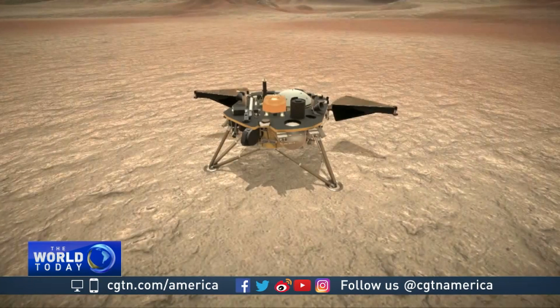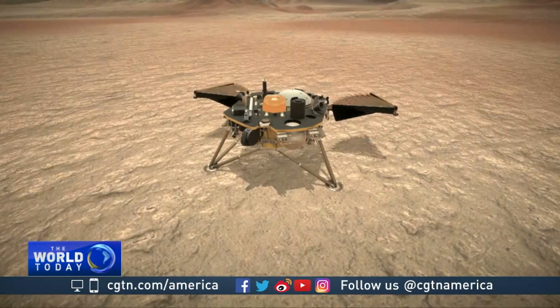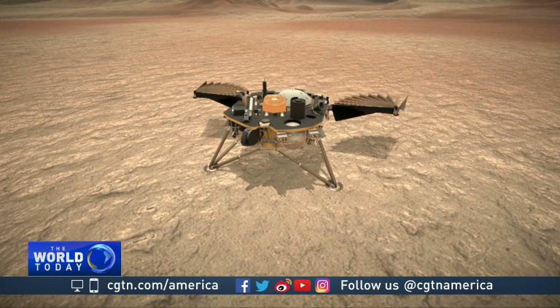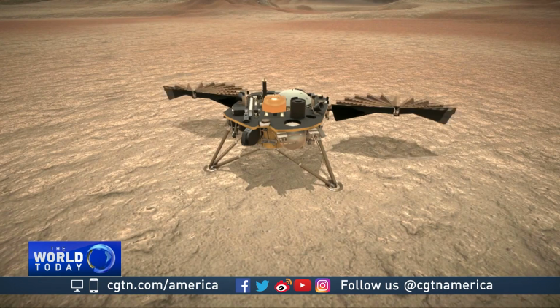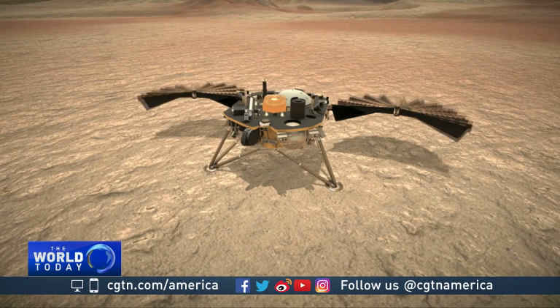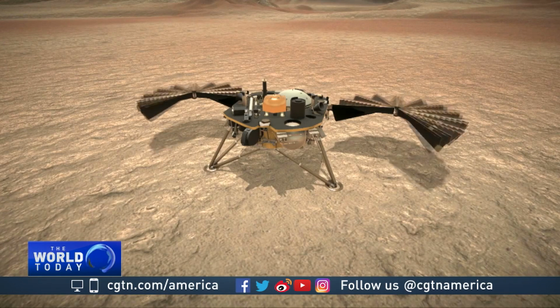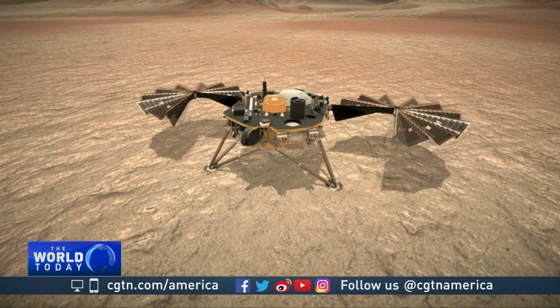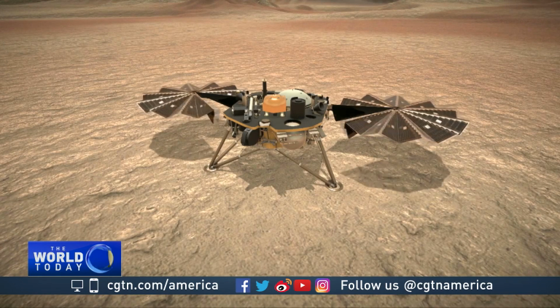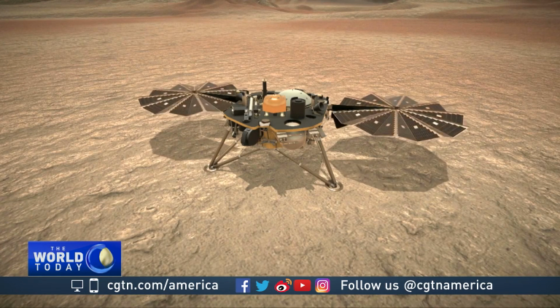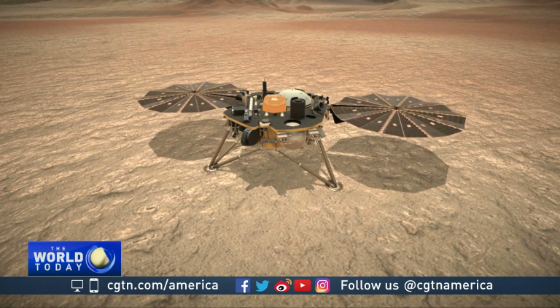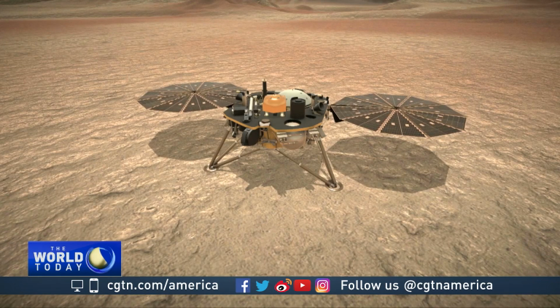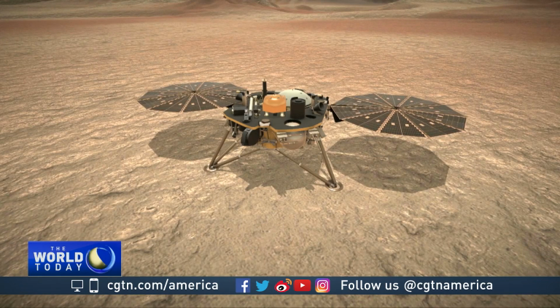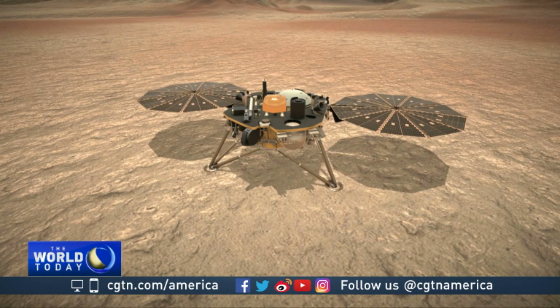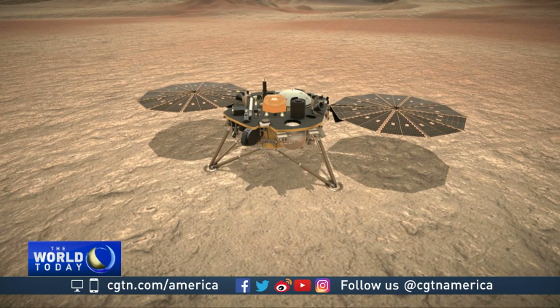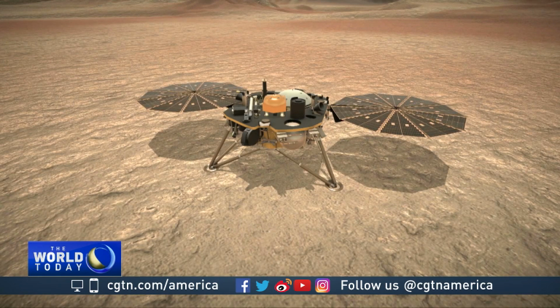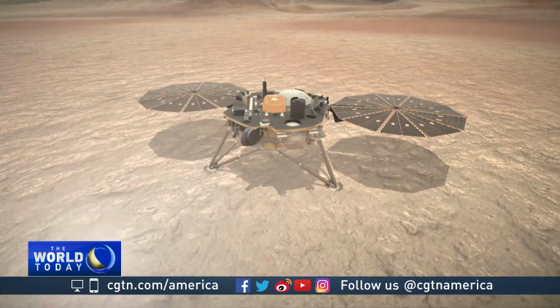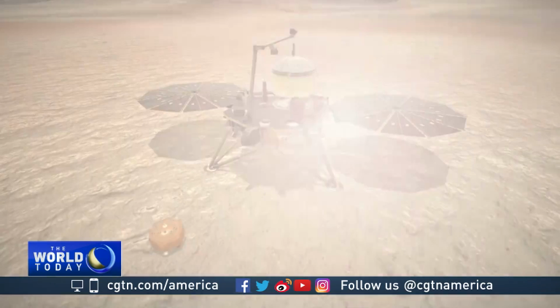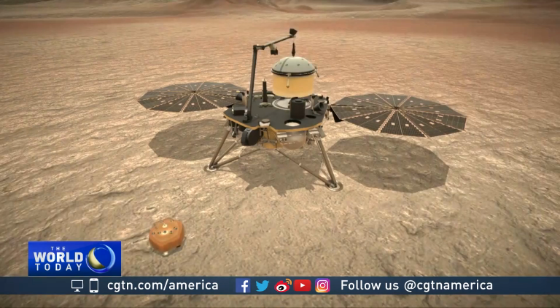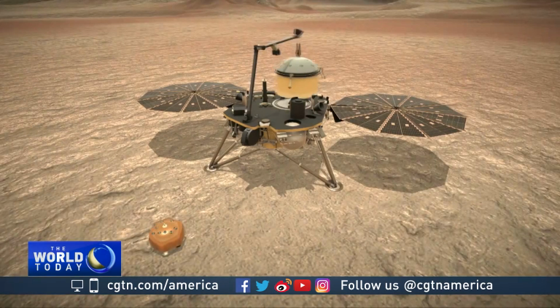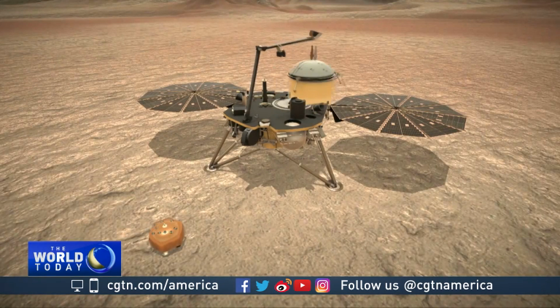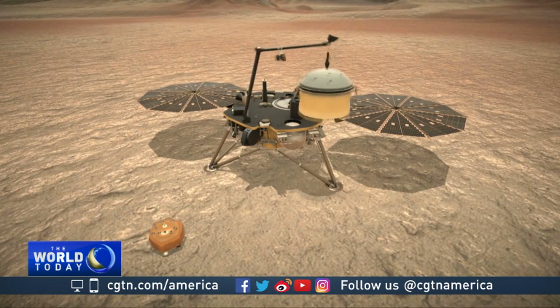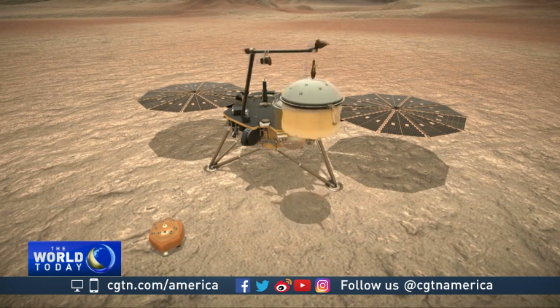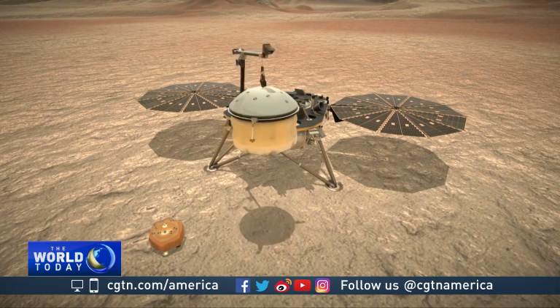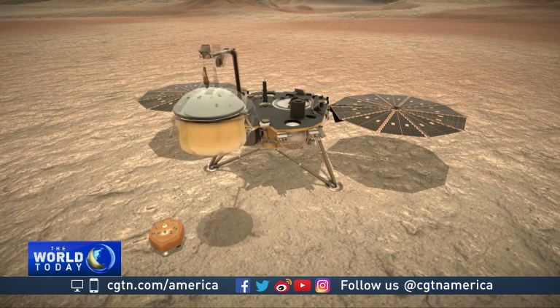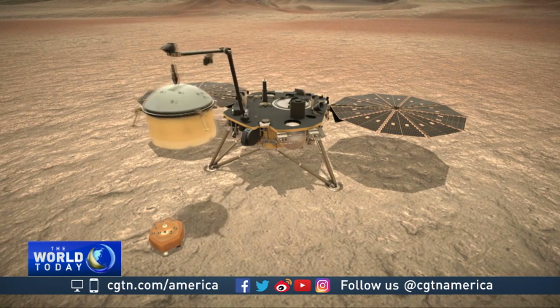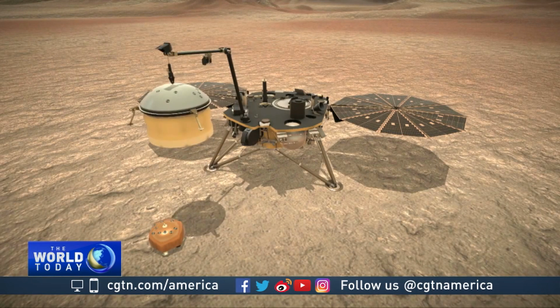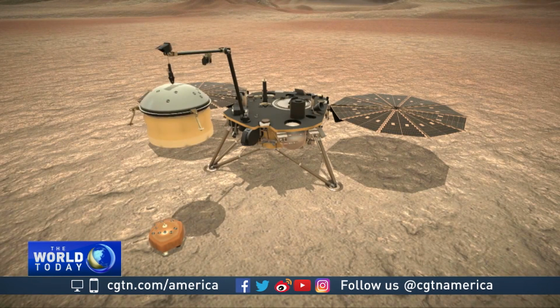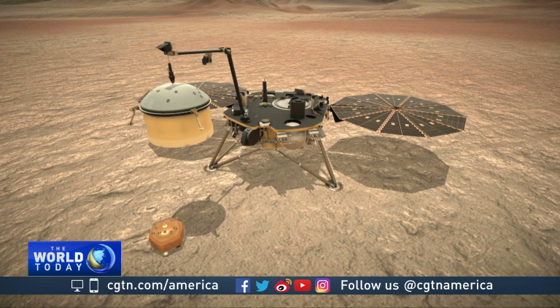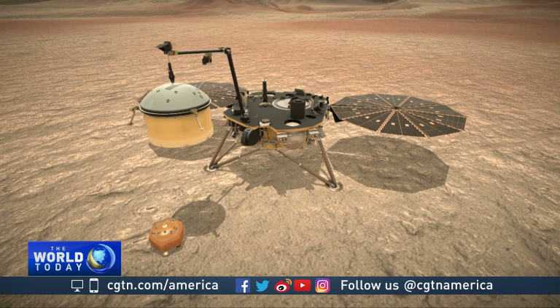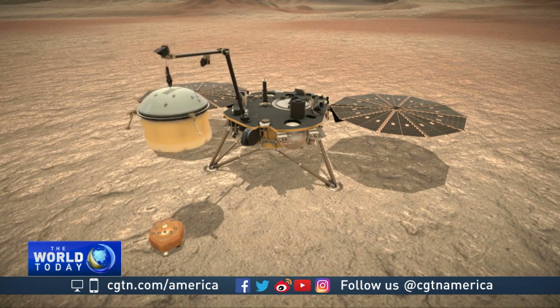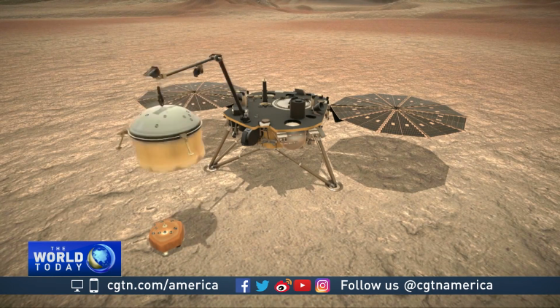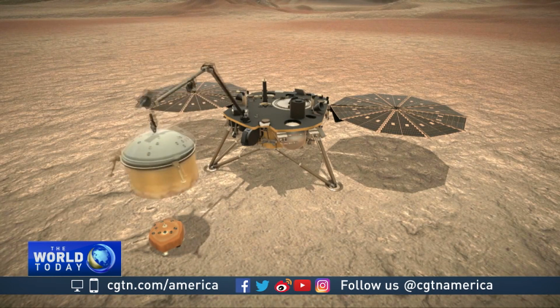Not long after touchdown, this new, deeper exploration of the planet is set to begin. Hendrick Sabrandi, CGTN, Denver.